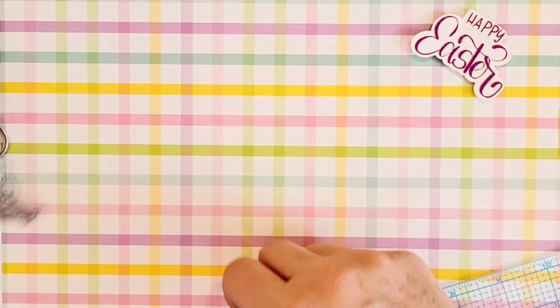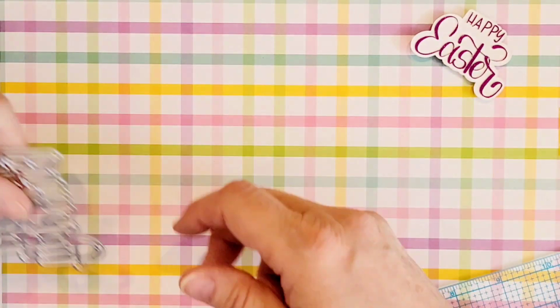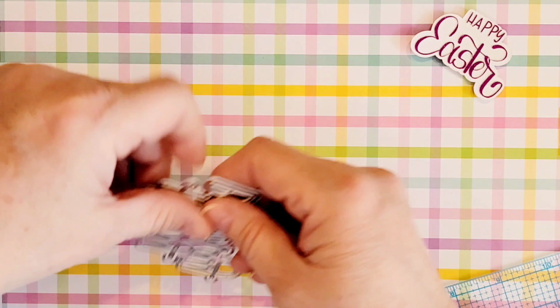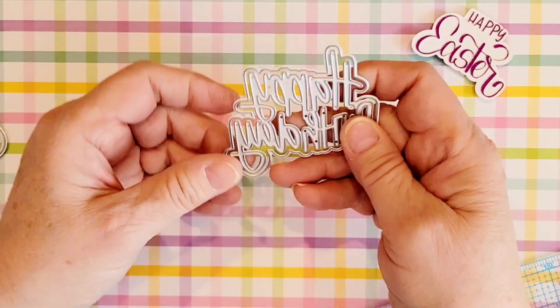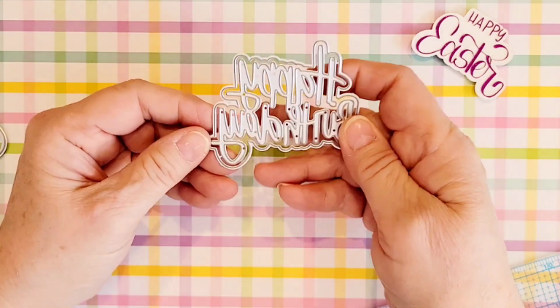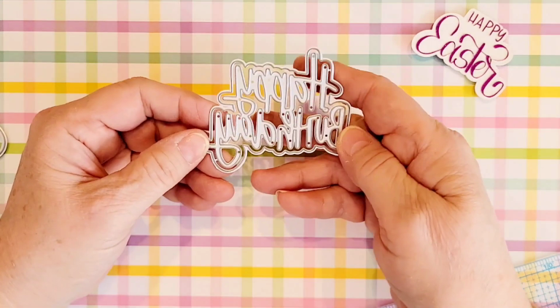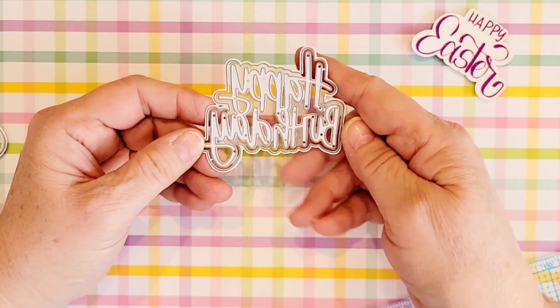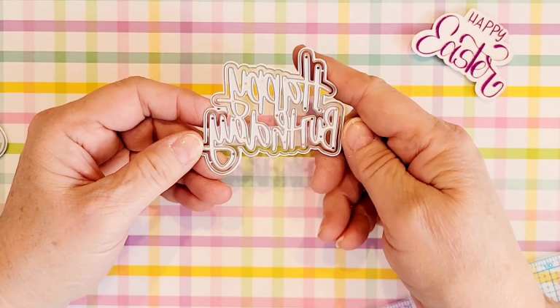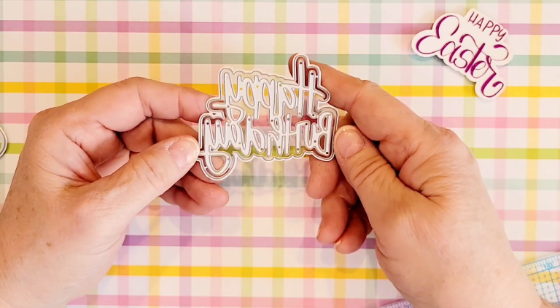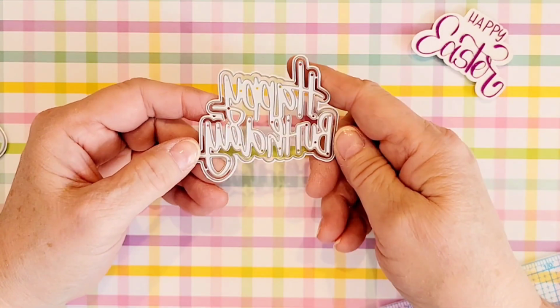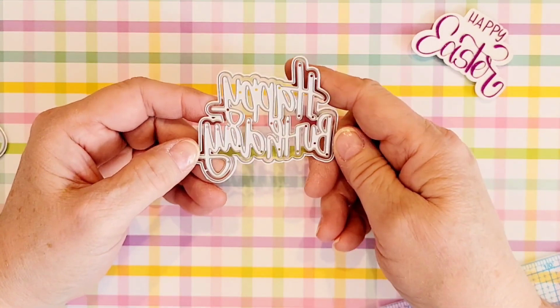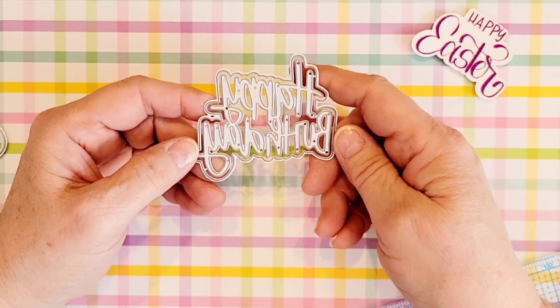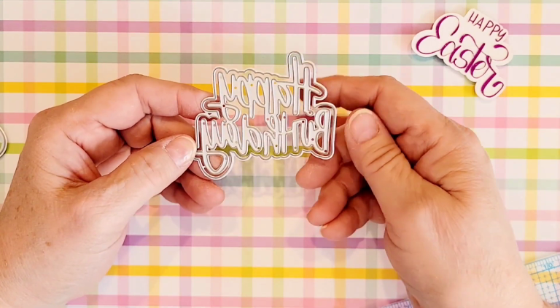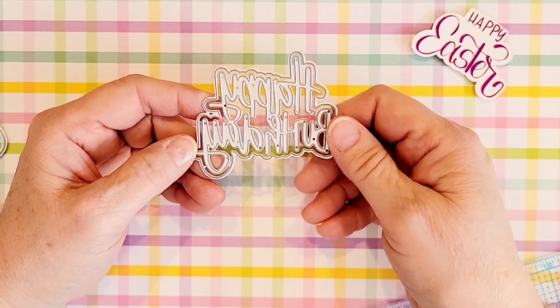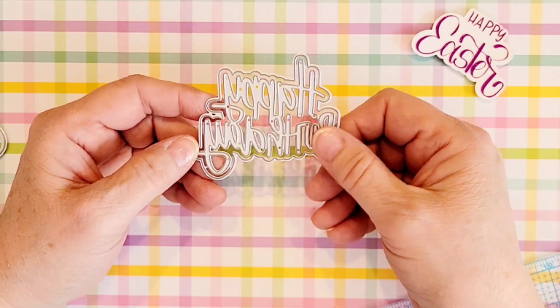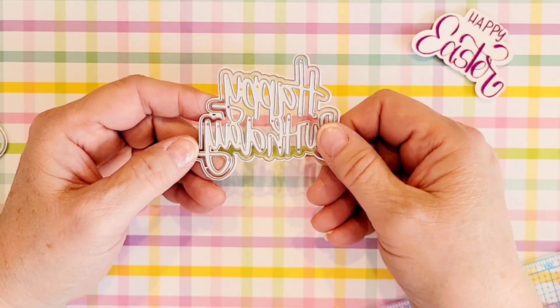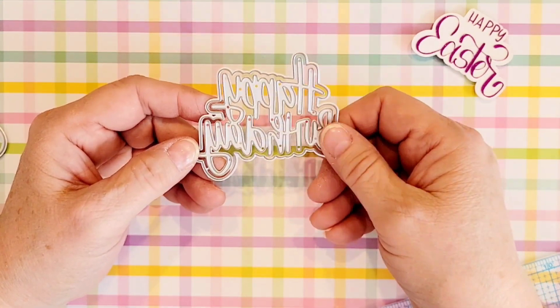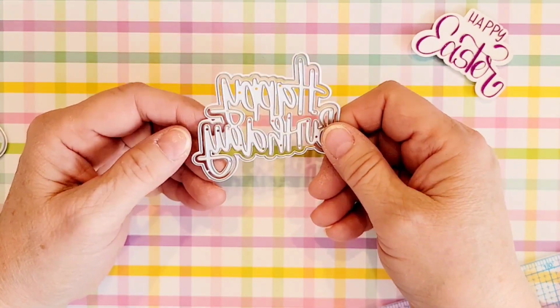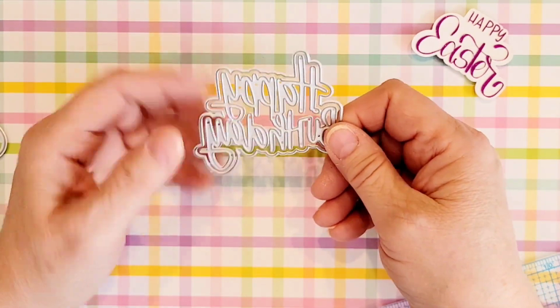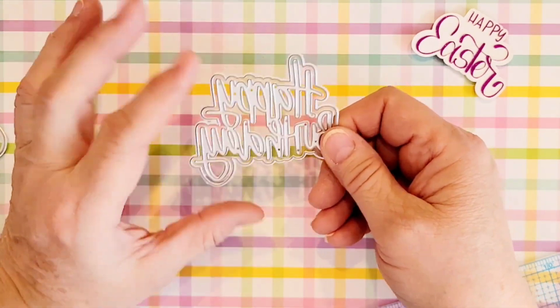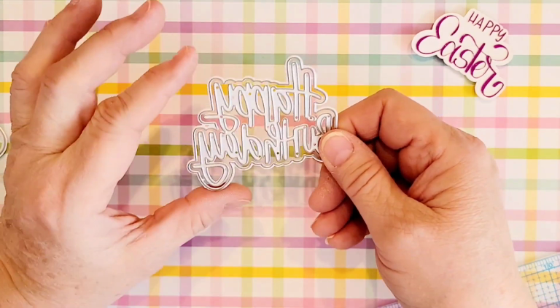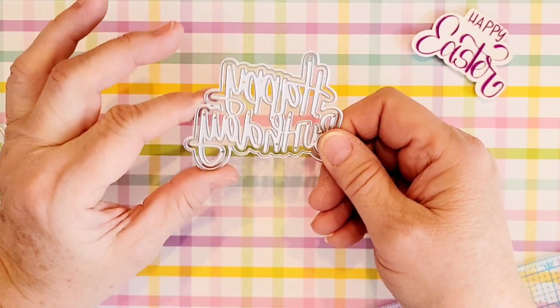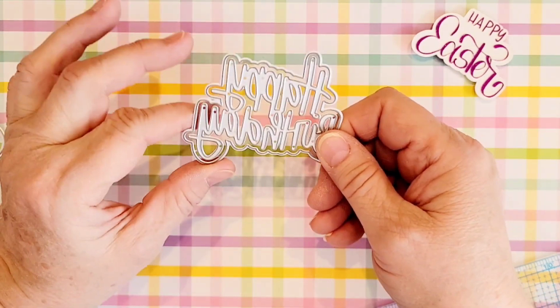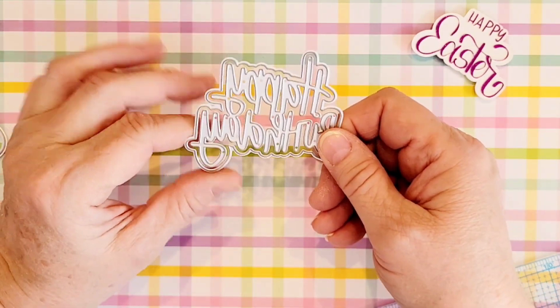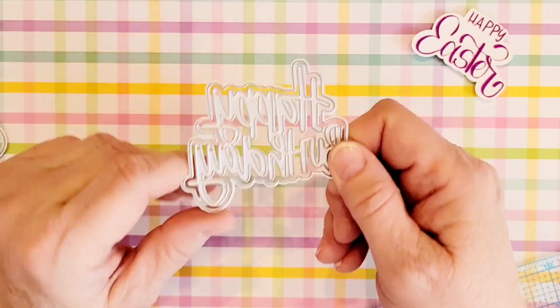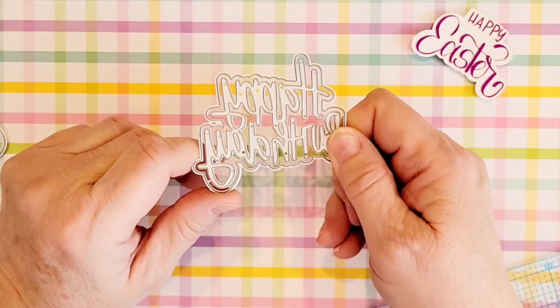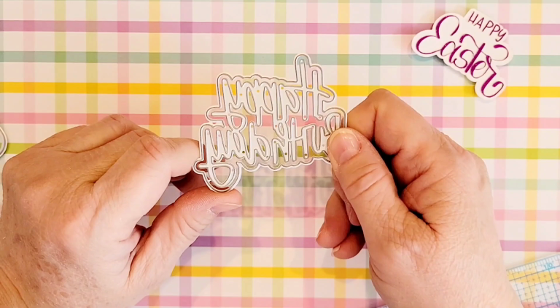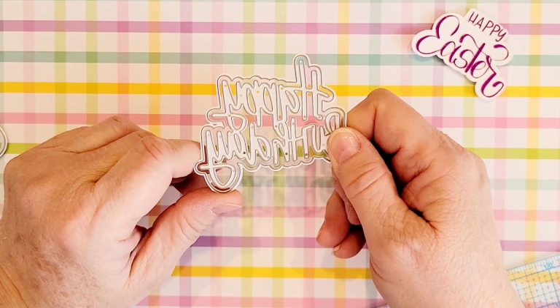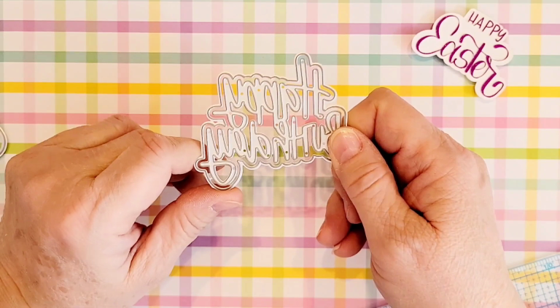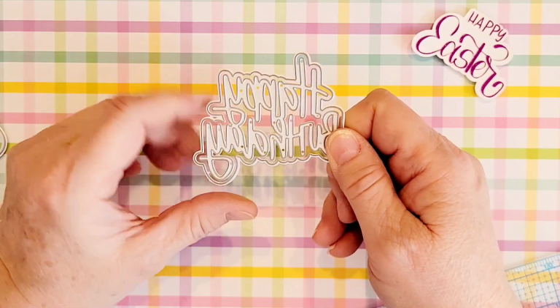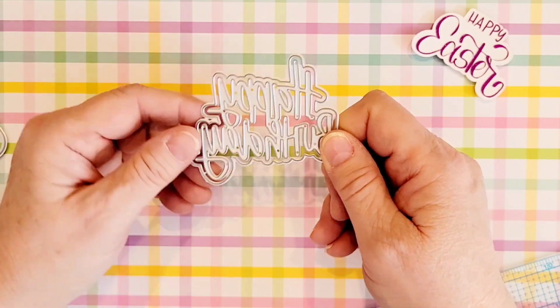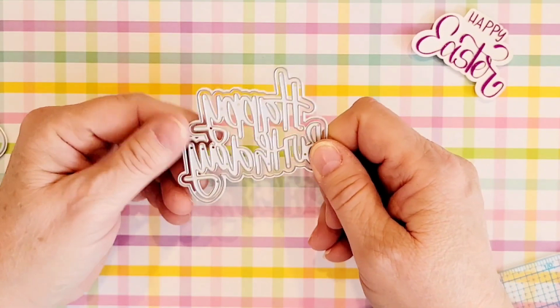I picked up two of these happy birthday shadow dies, and so one of these is going to be in my giveaway.